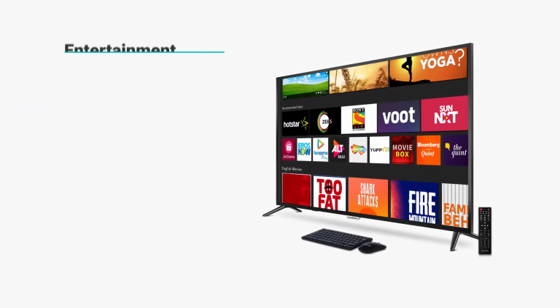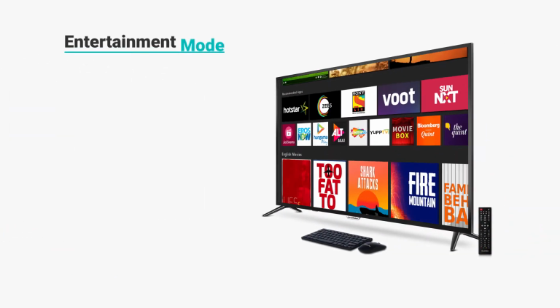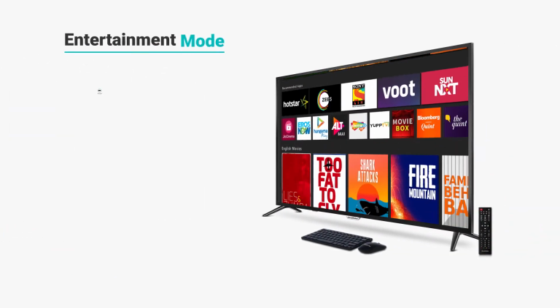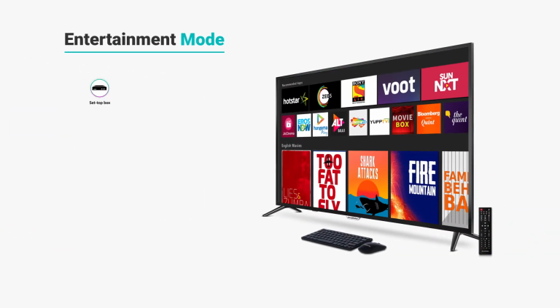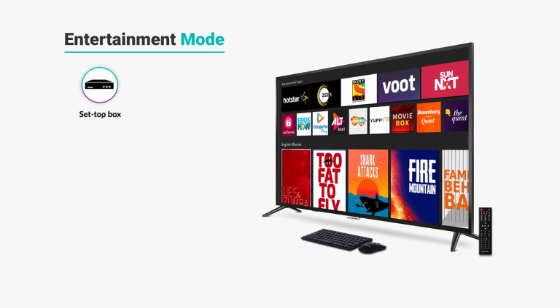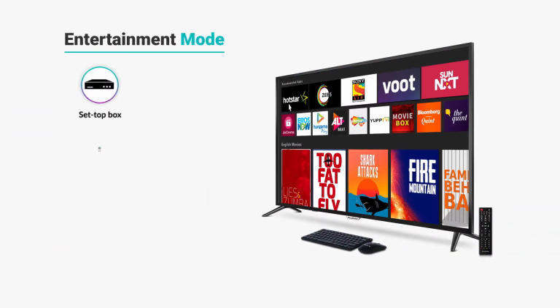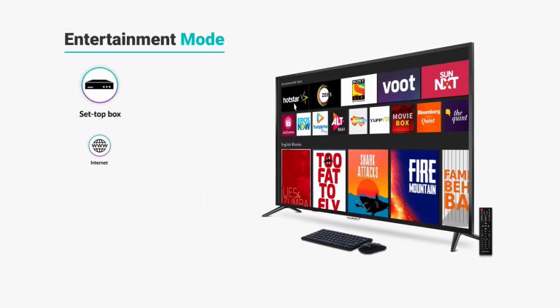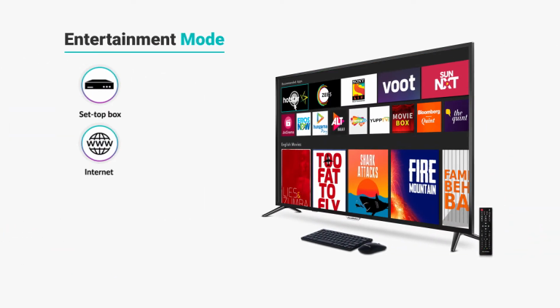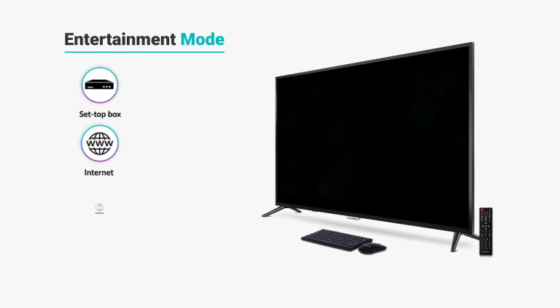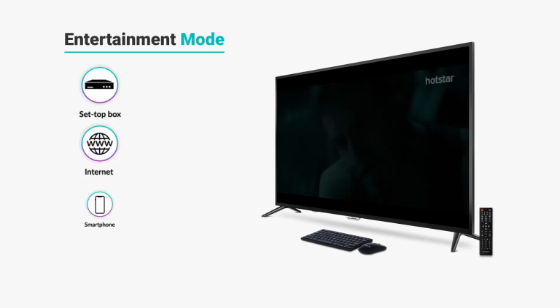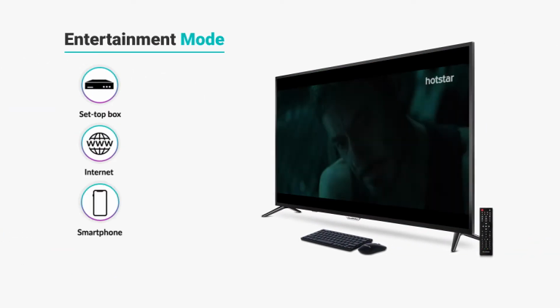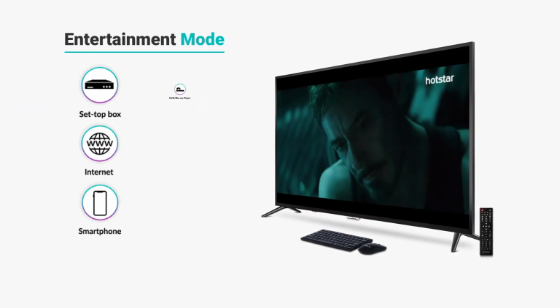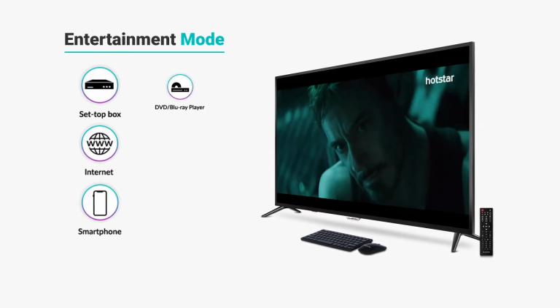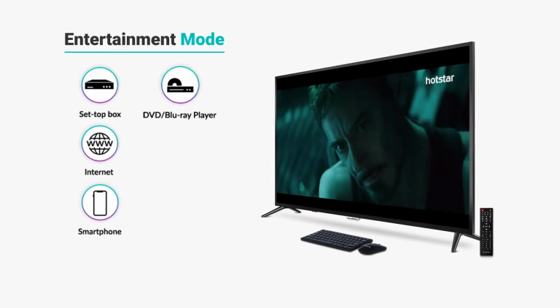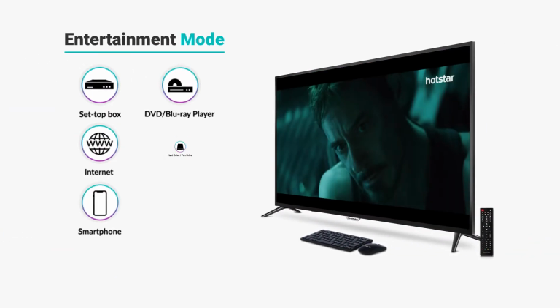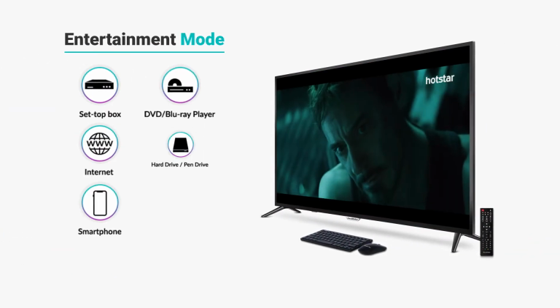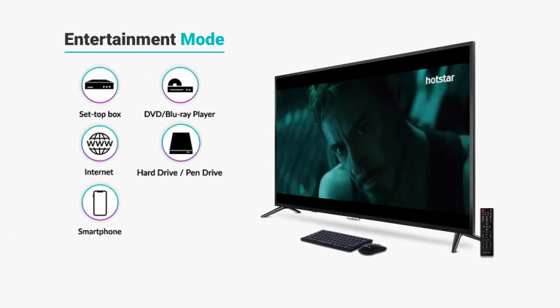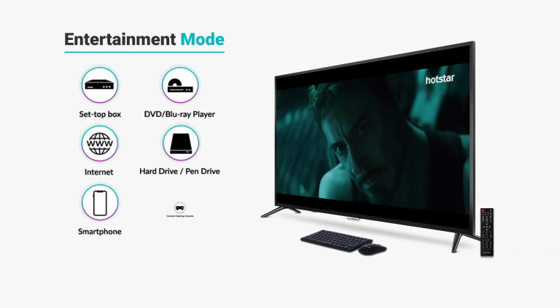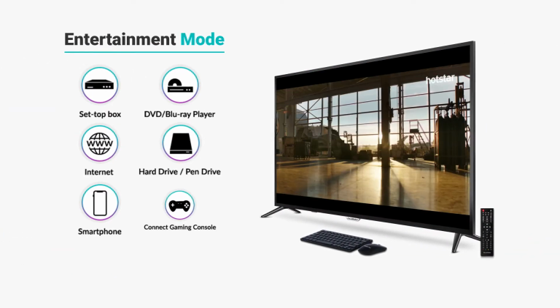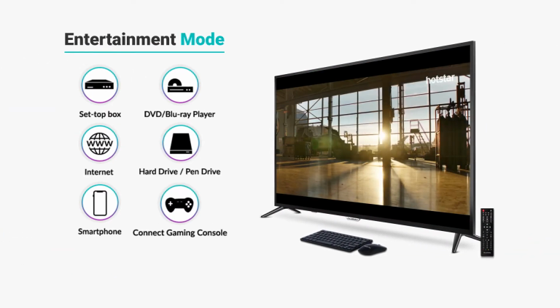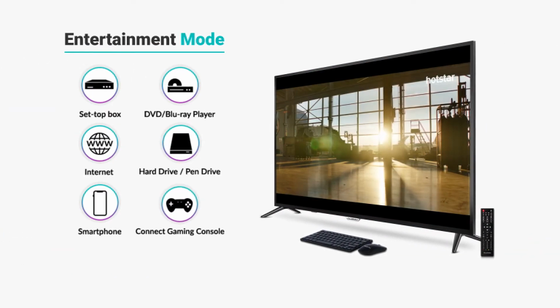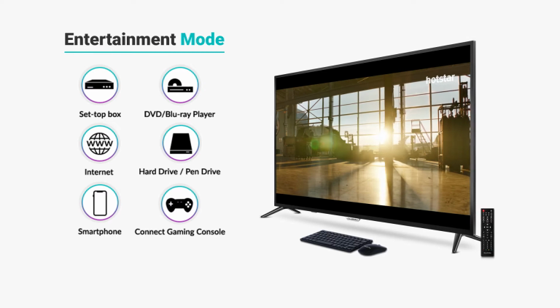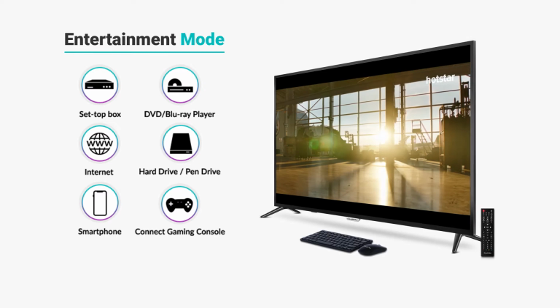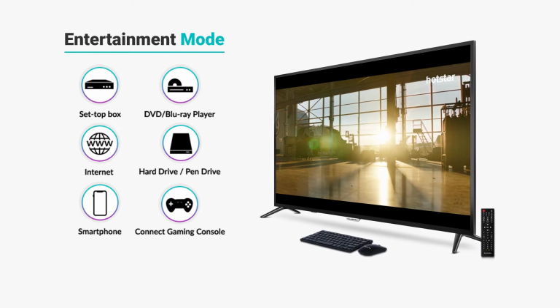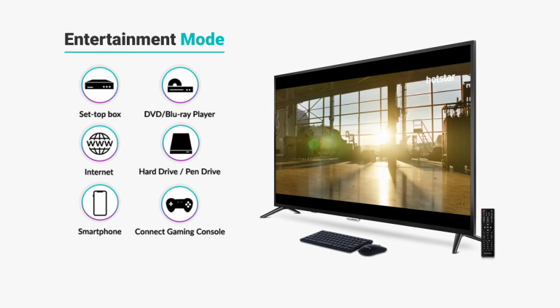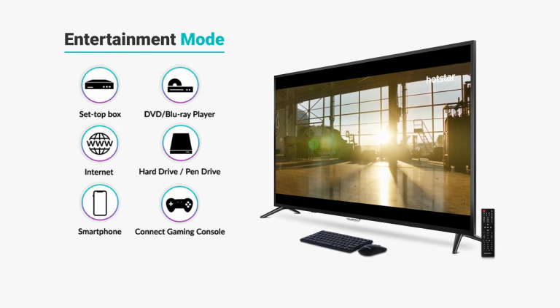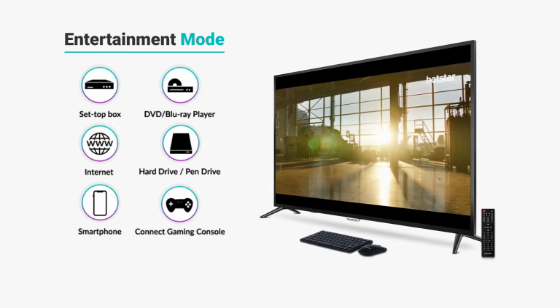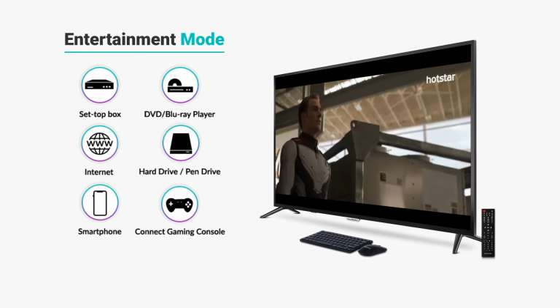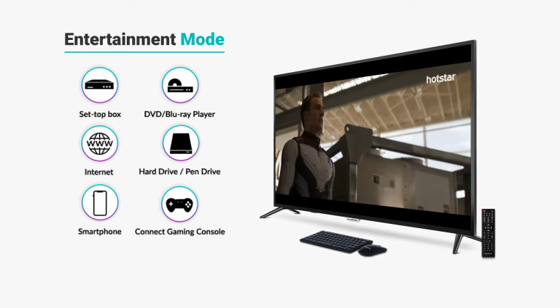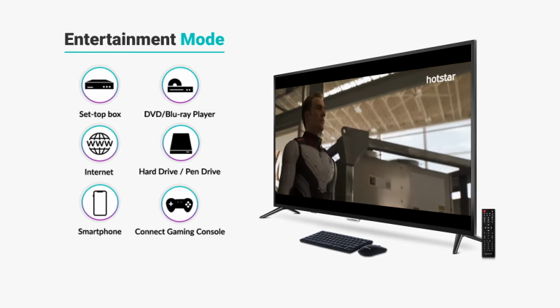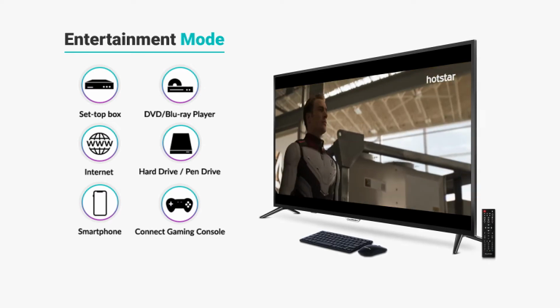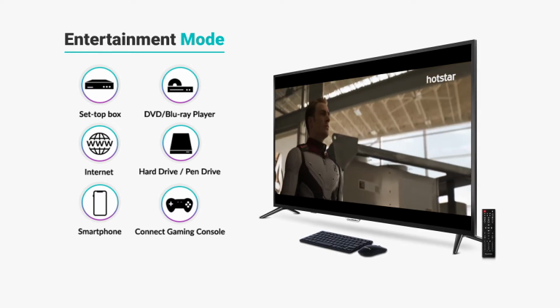Play content and media across platforms and never miss out on your favorite entertainment.